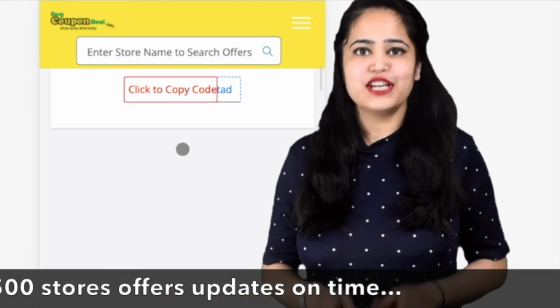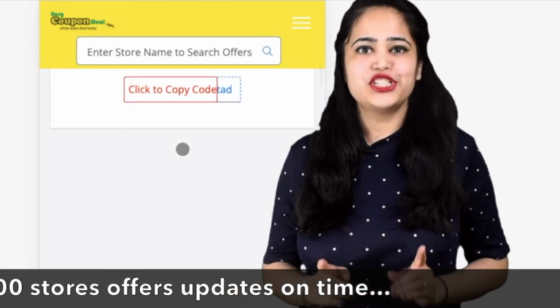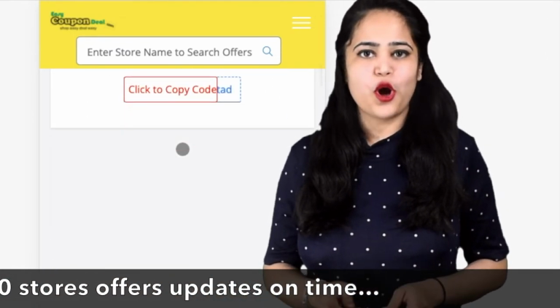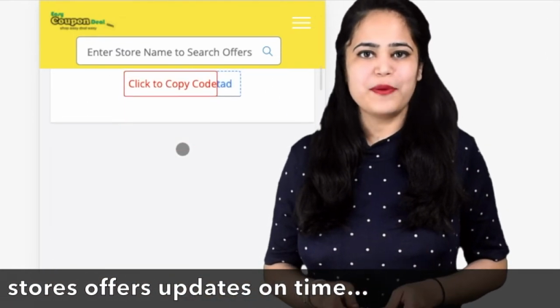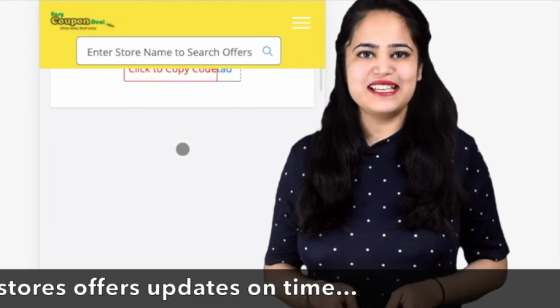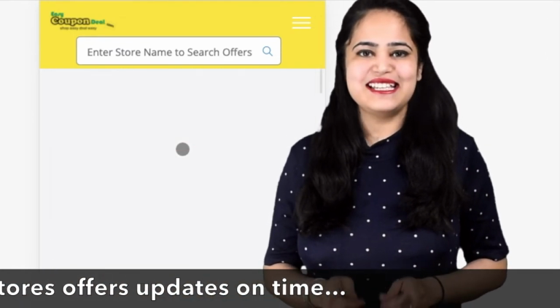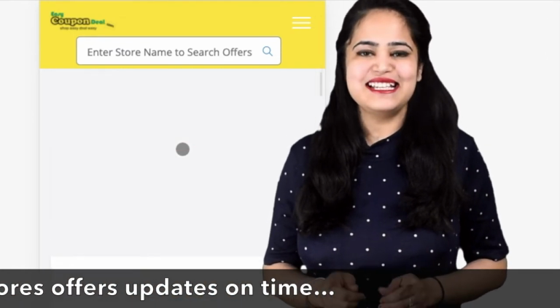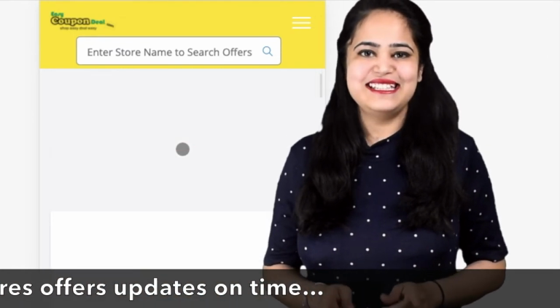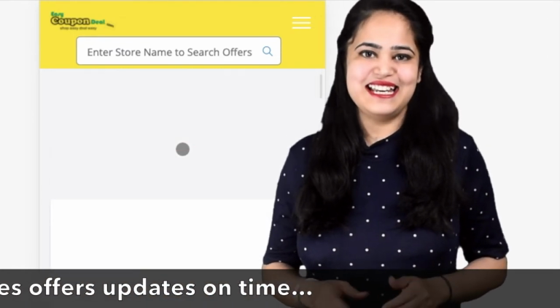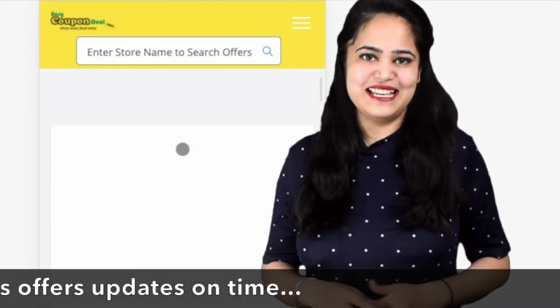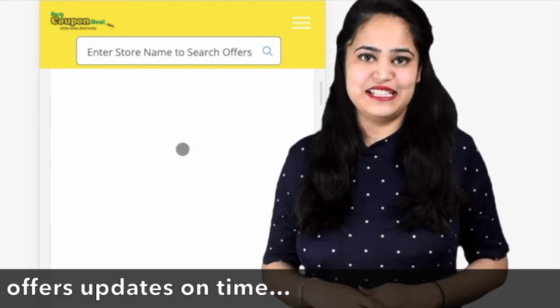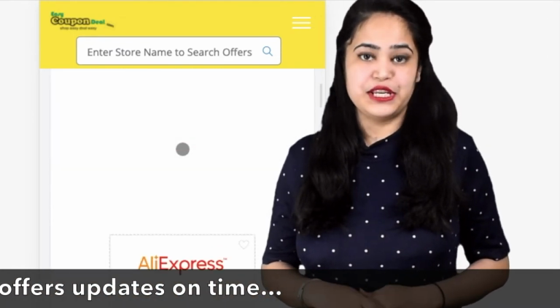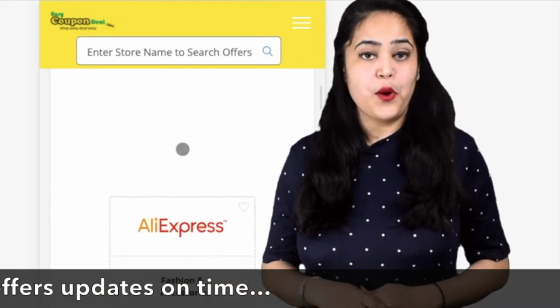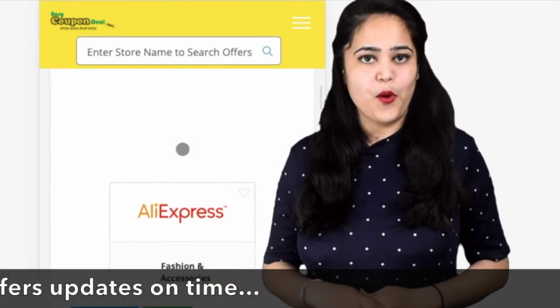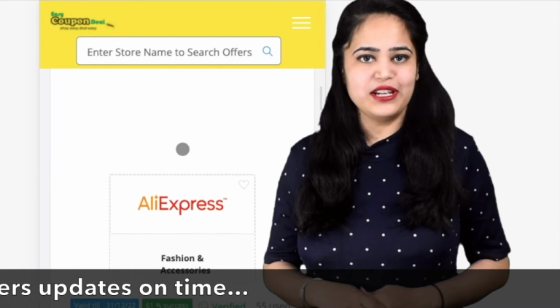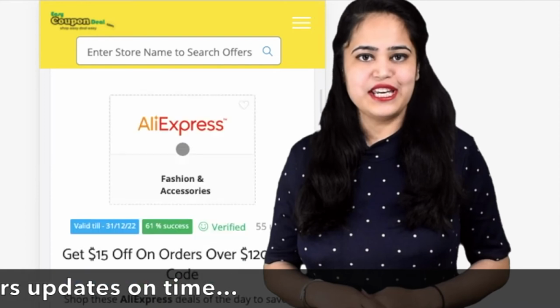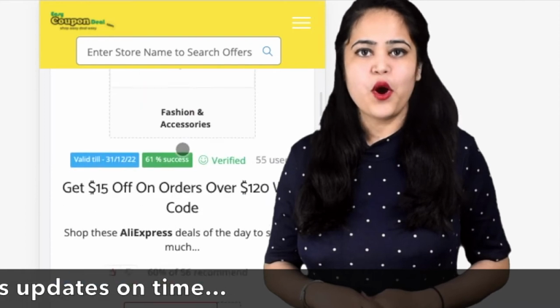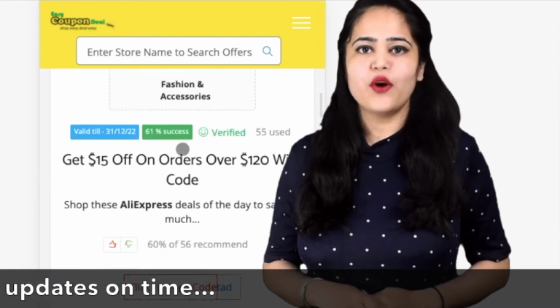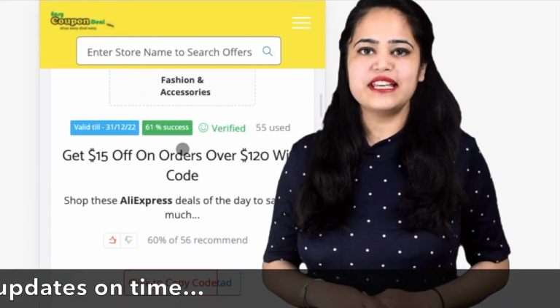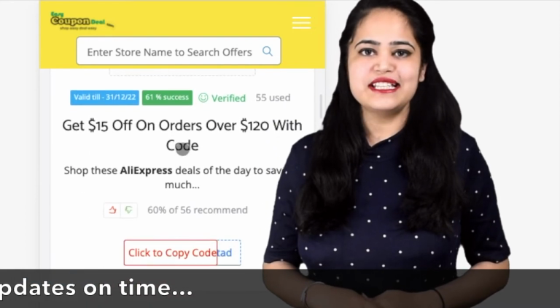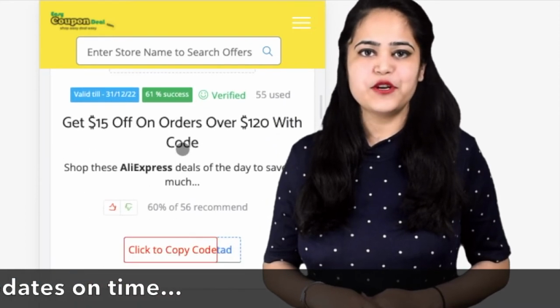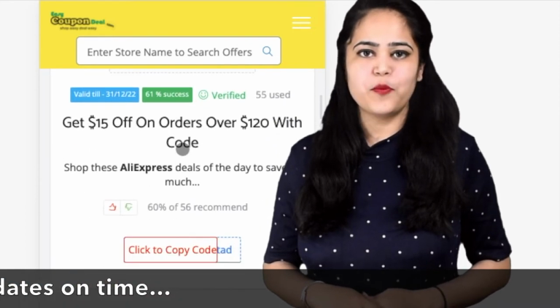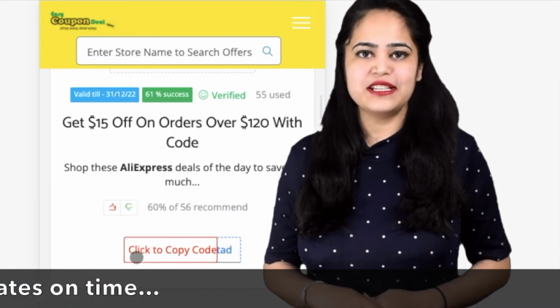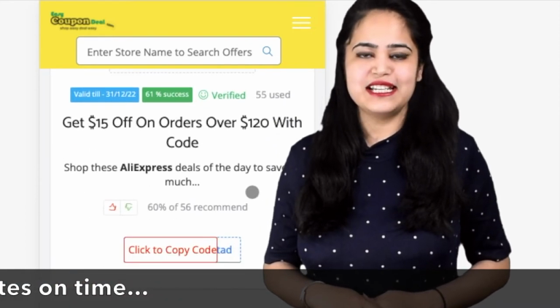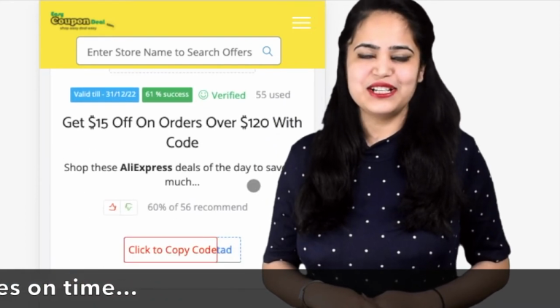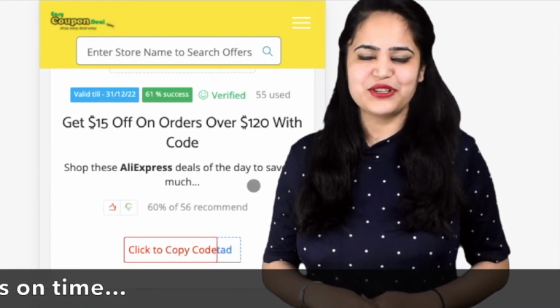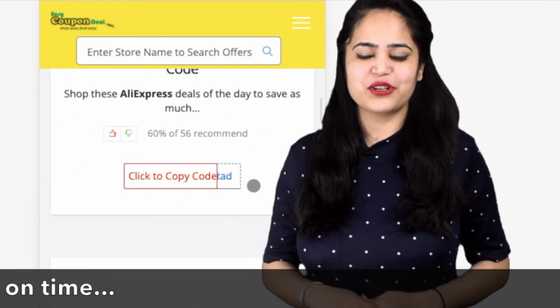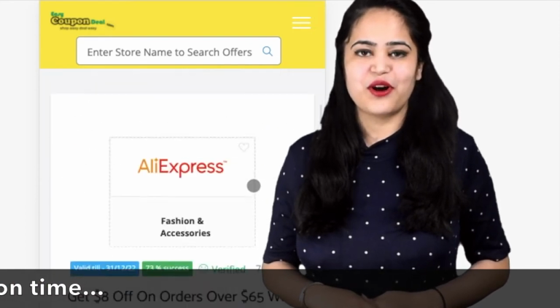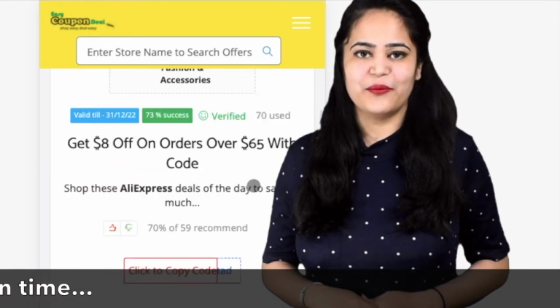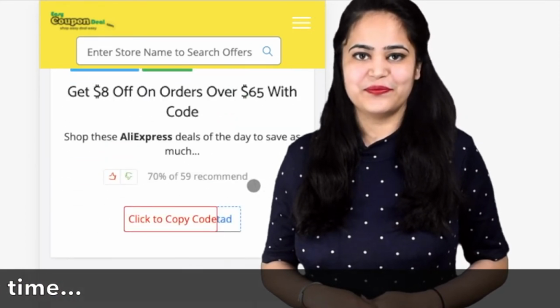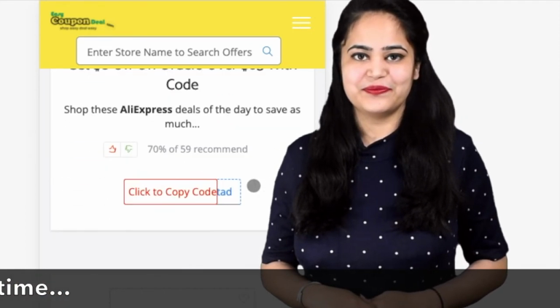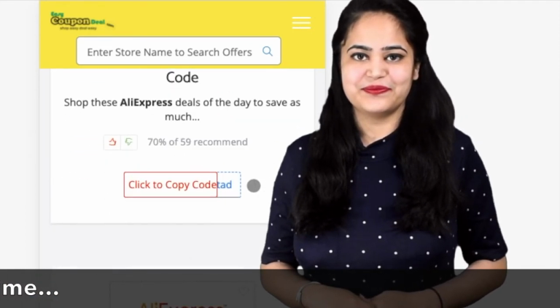That's why we say: shop easy, deal easy — only on easycoupondeal.com.